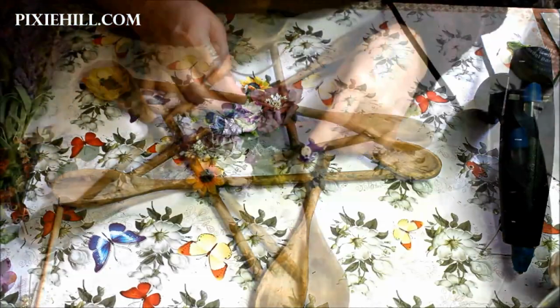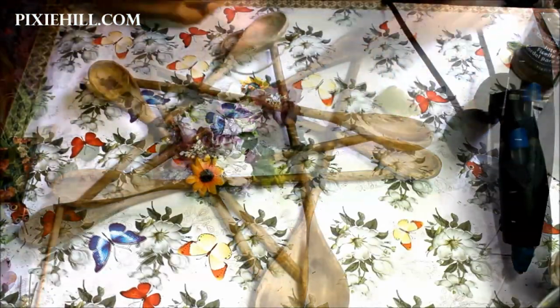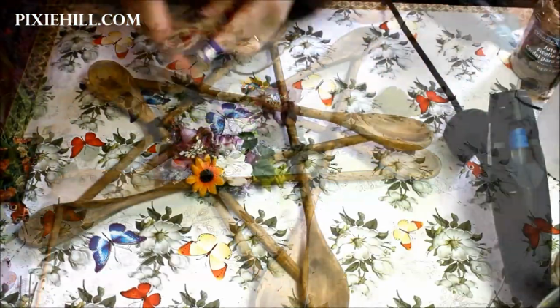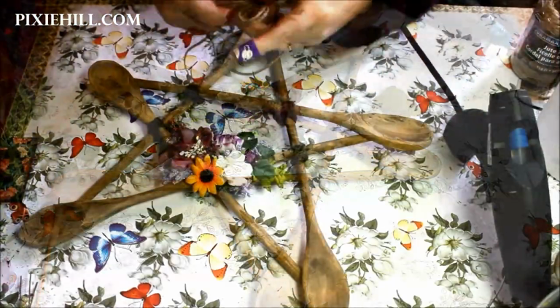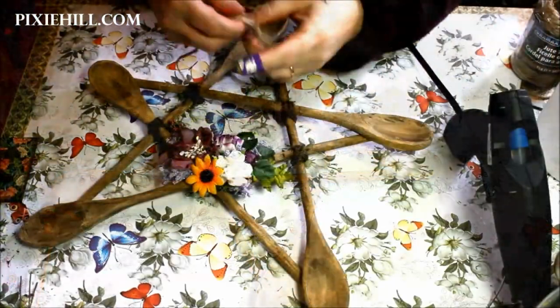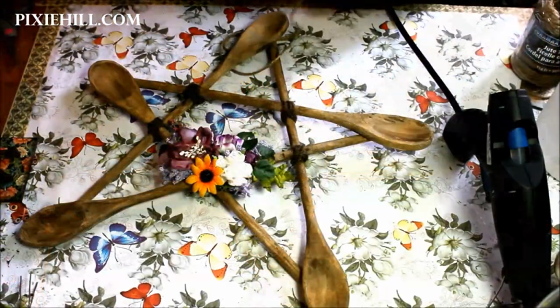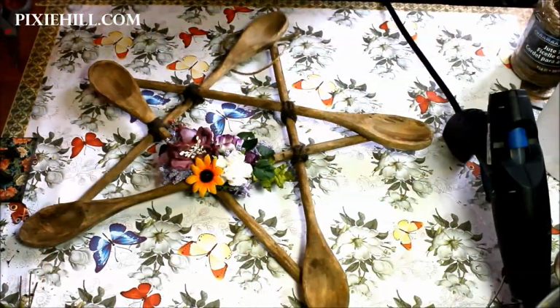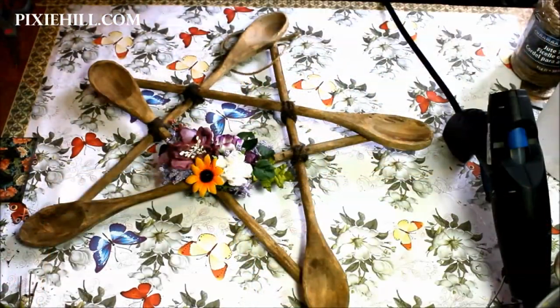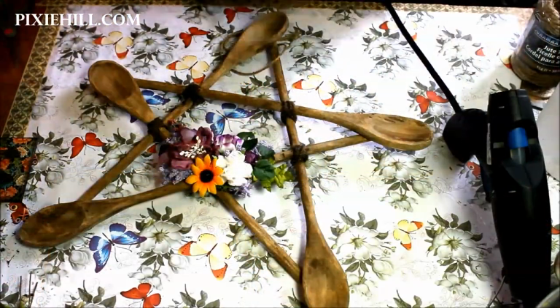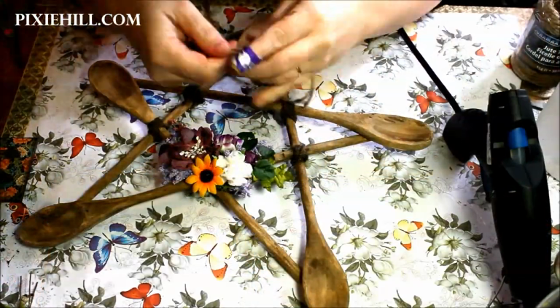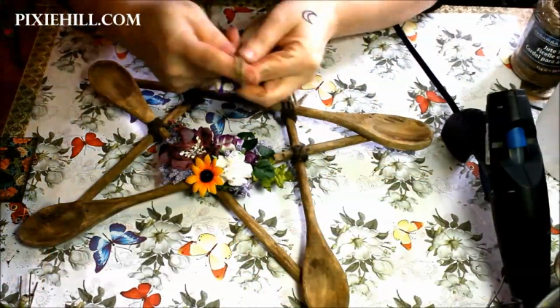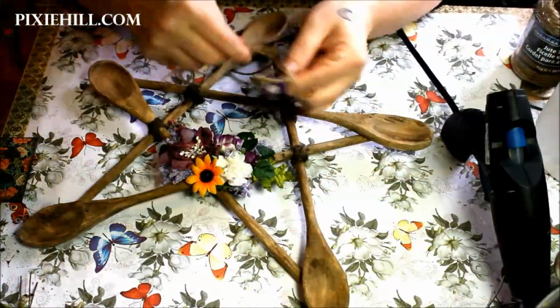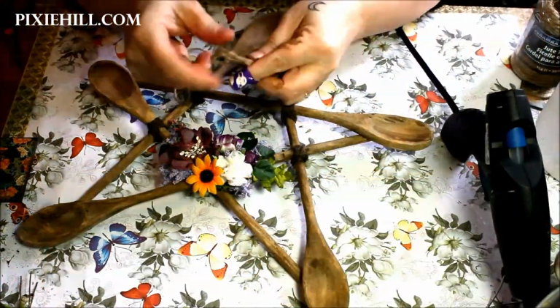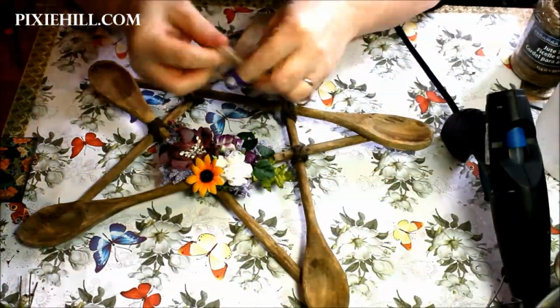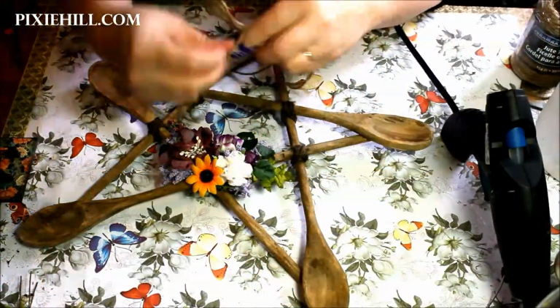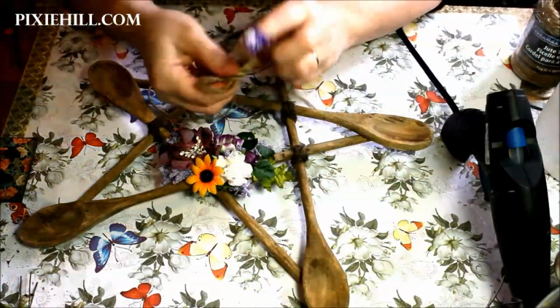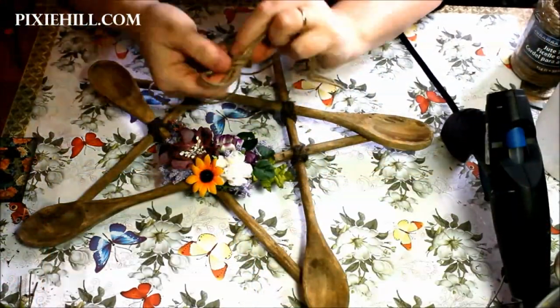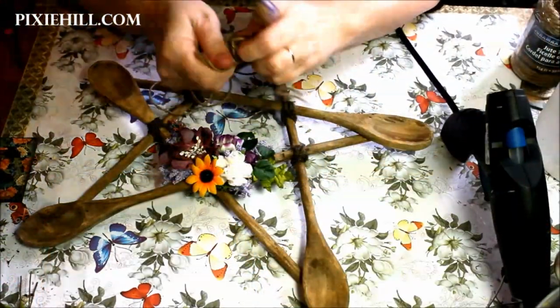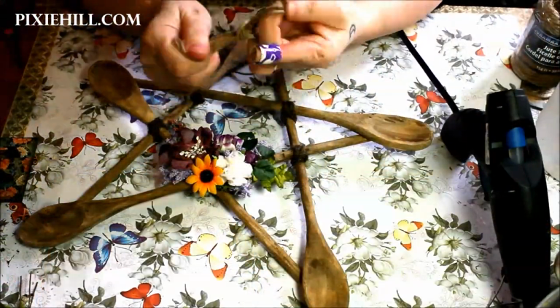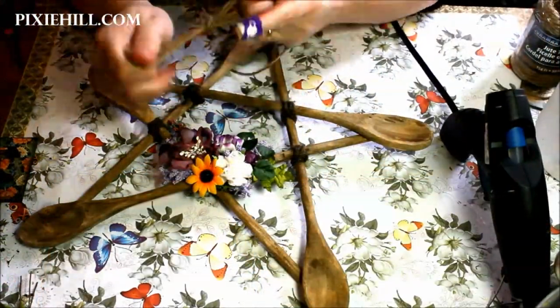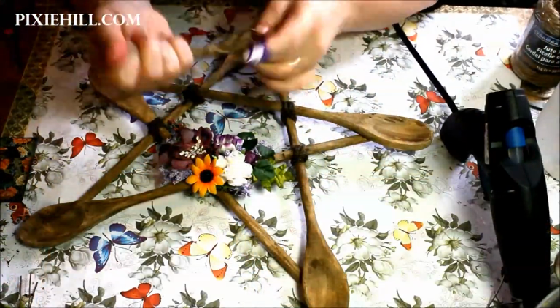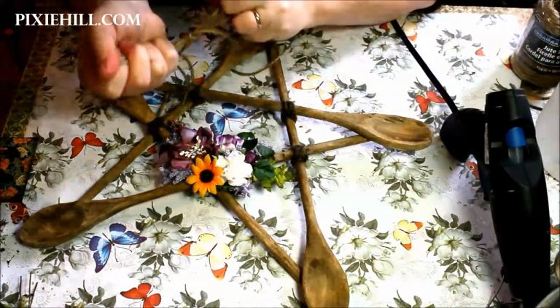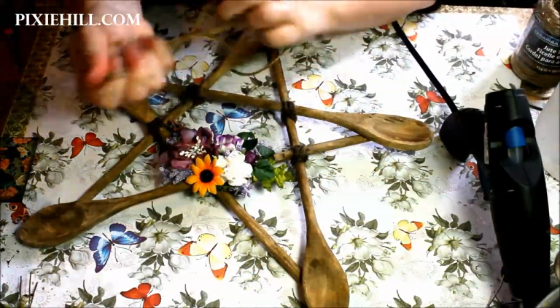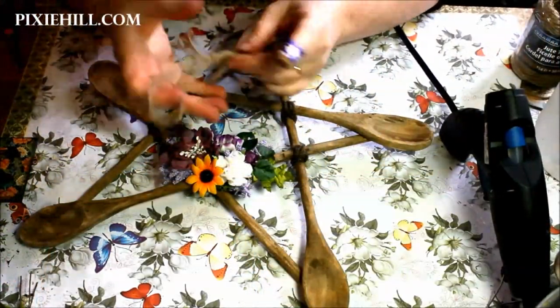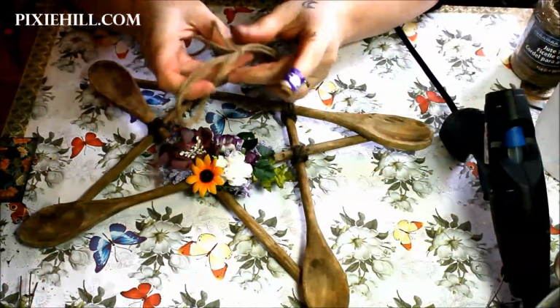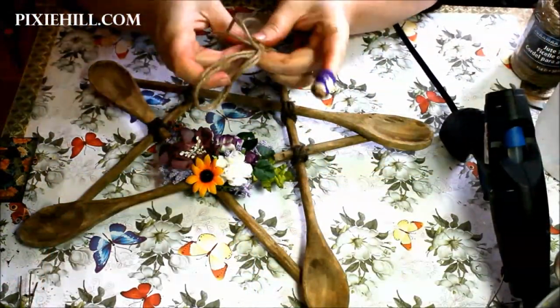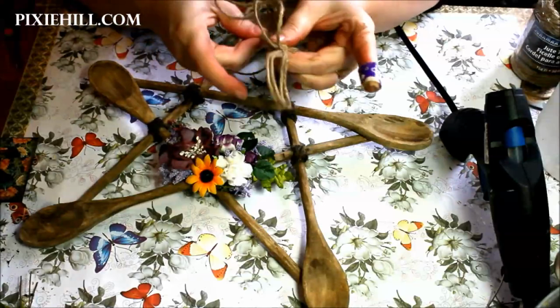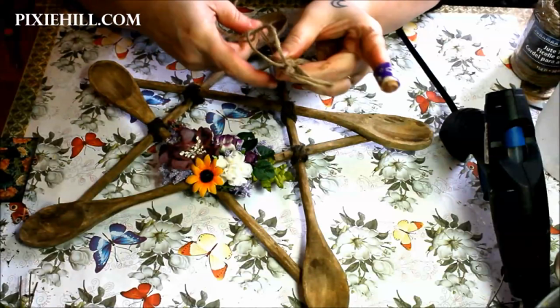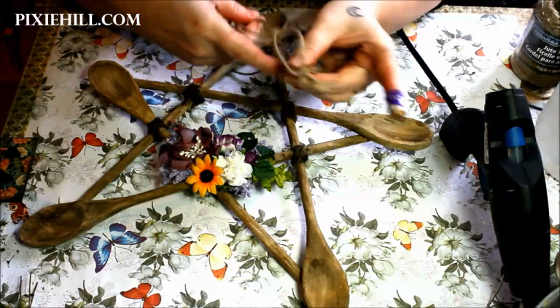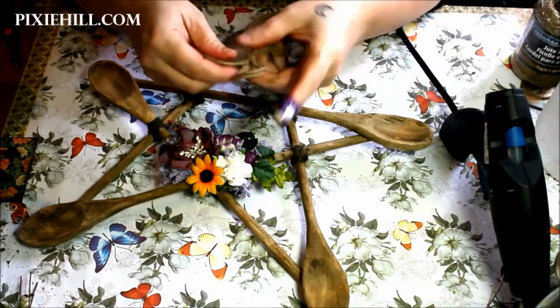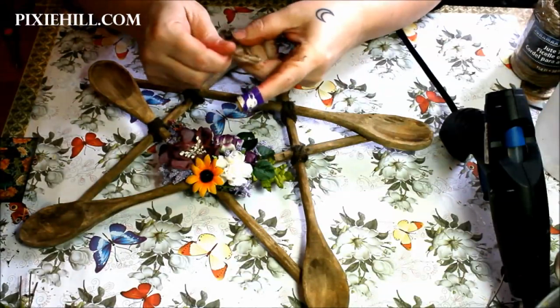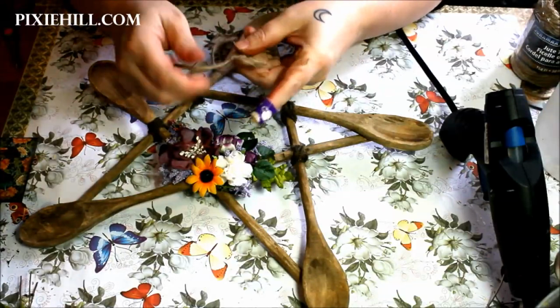I'm finishing the piece off with a bow of twine and attaching a loop of string for hanging around the top.